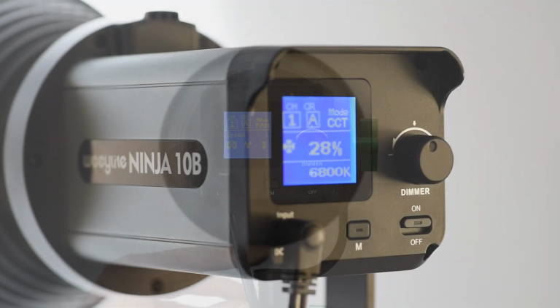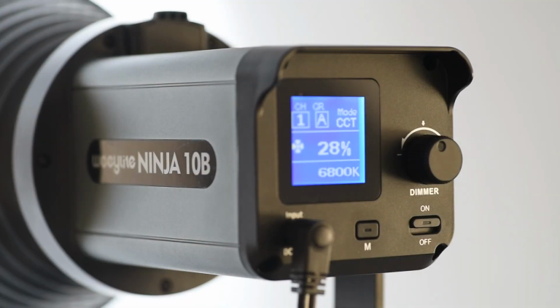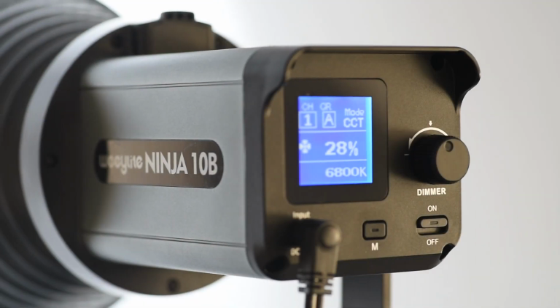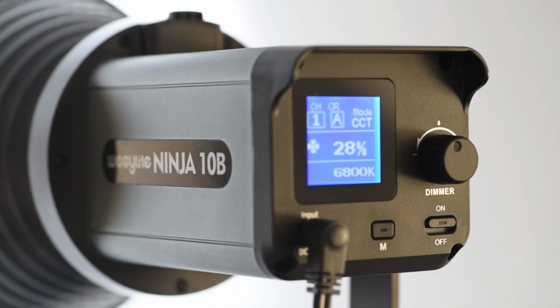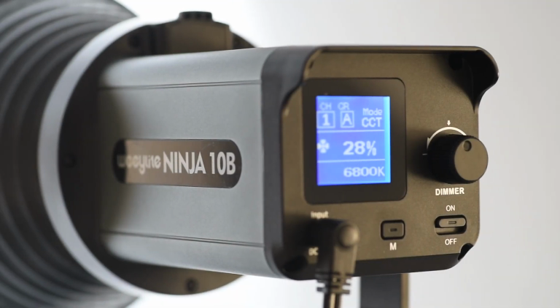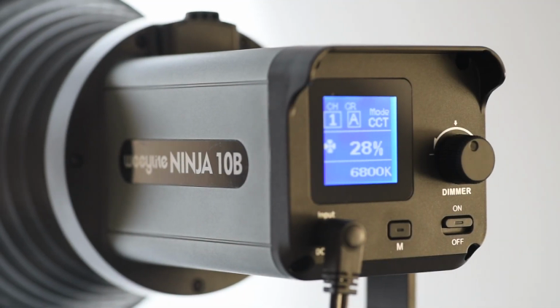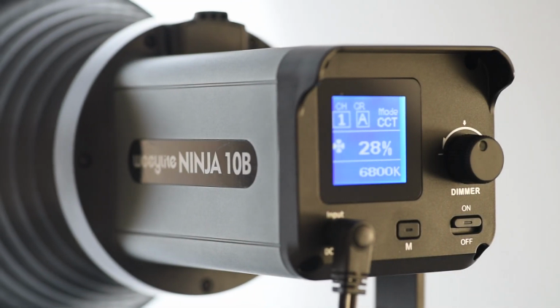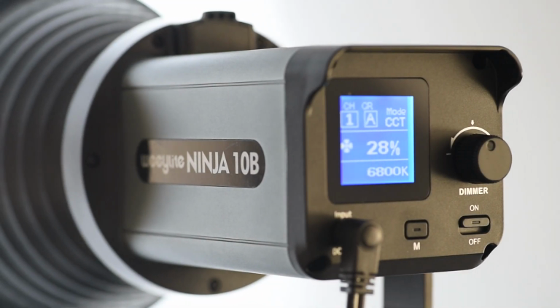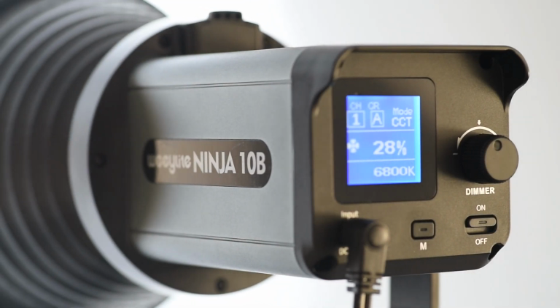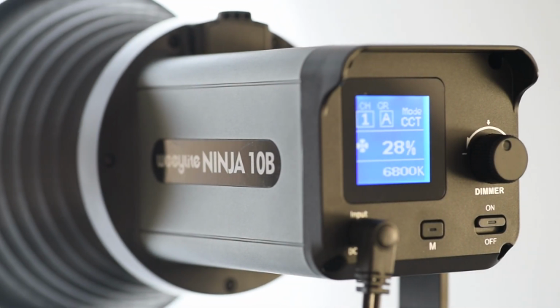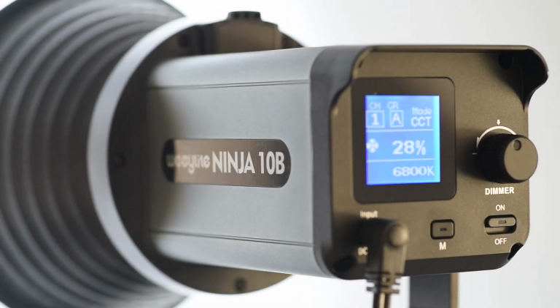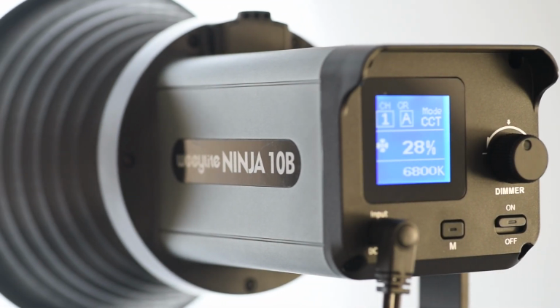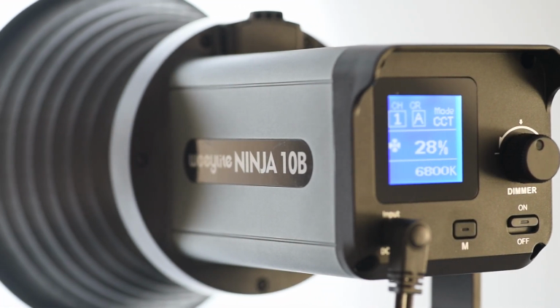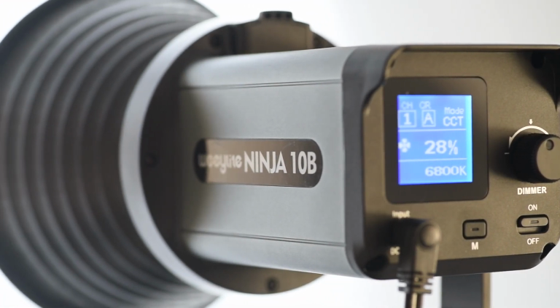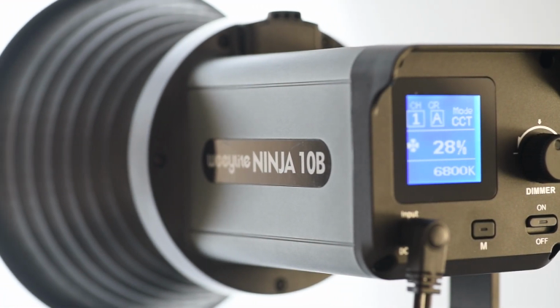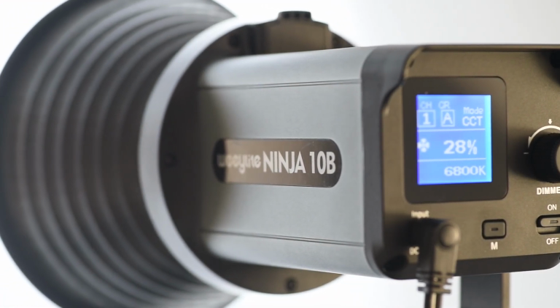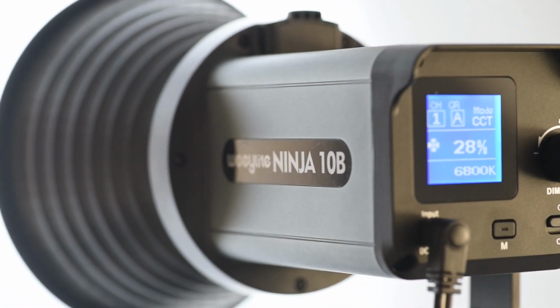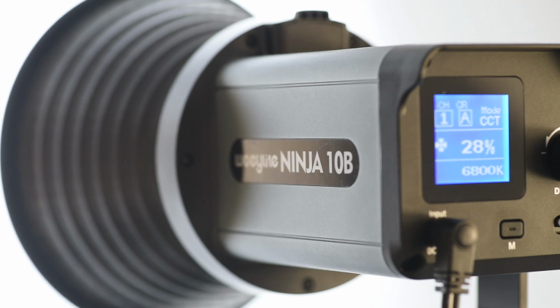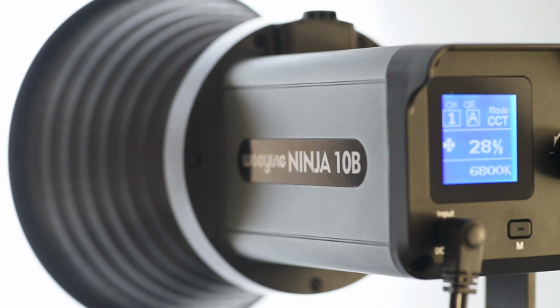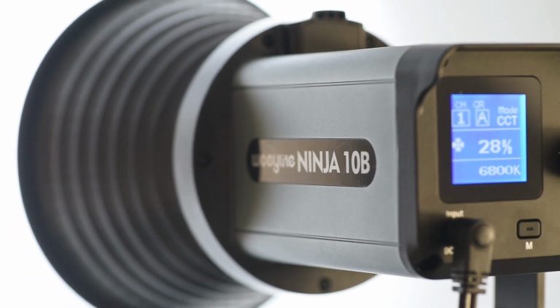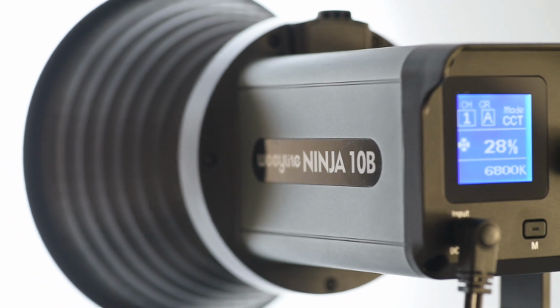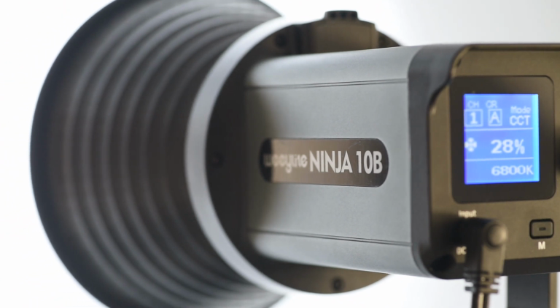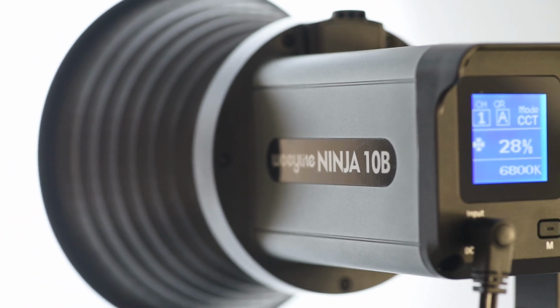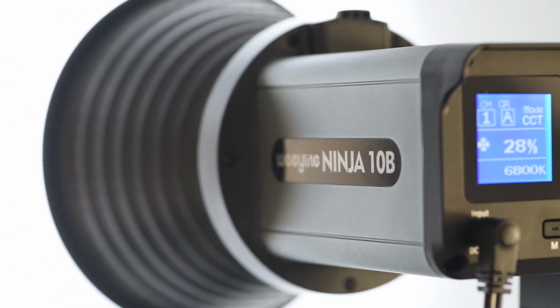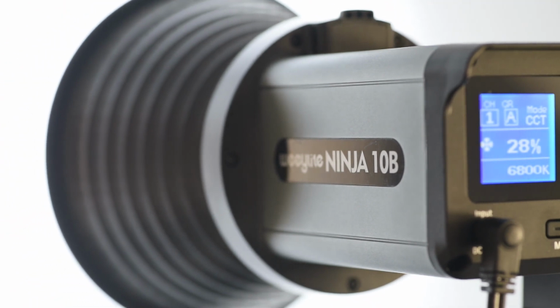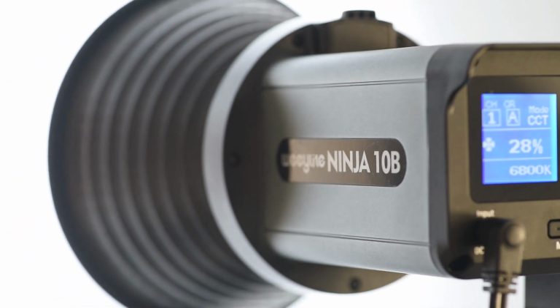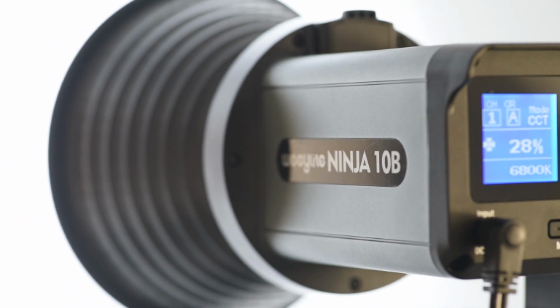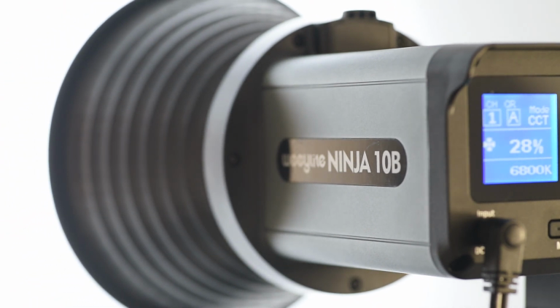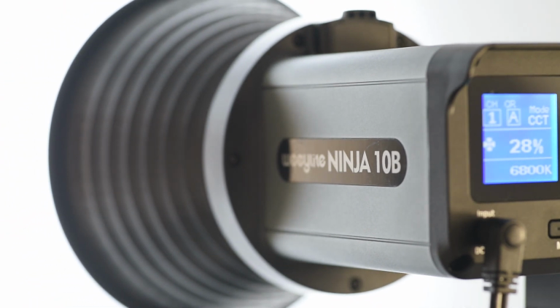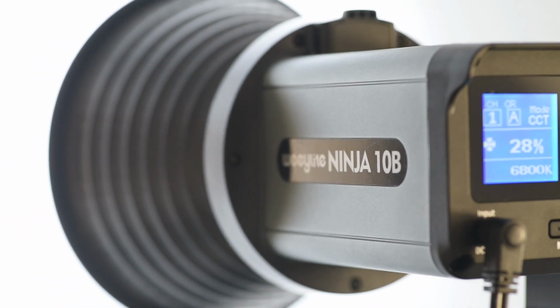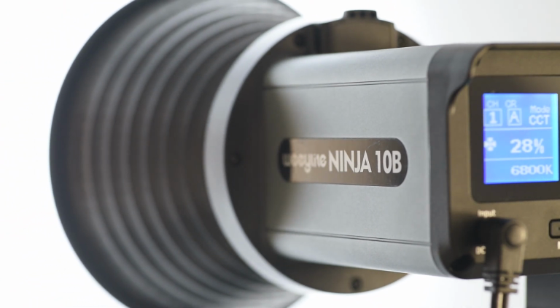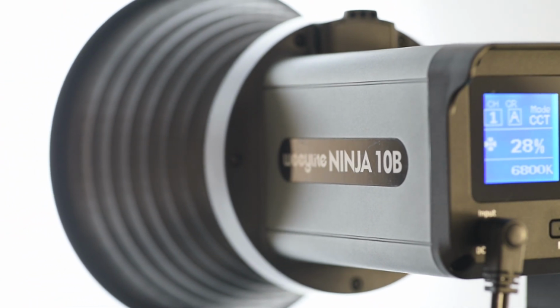If not, then I think this light should definitely be on your shortlist, if you're in the market for a light for a small studio.